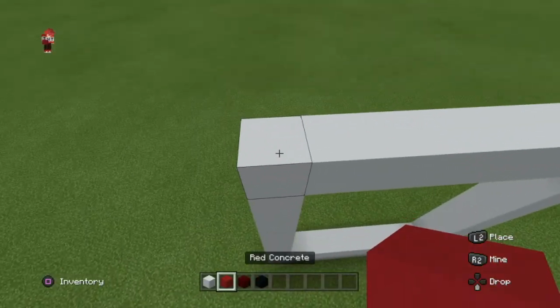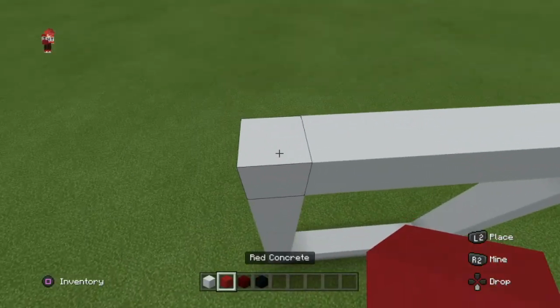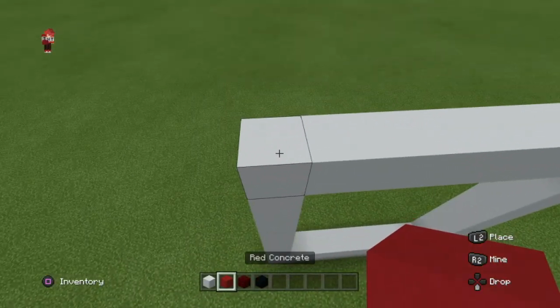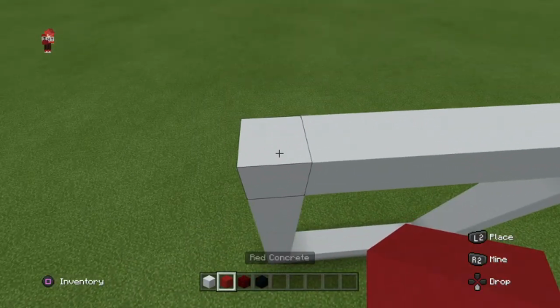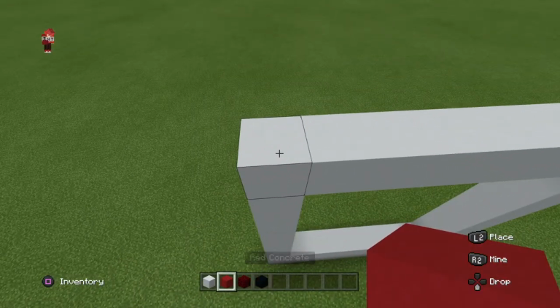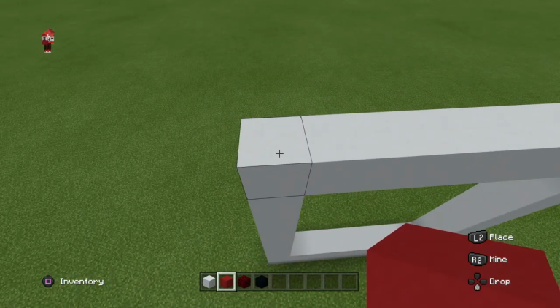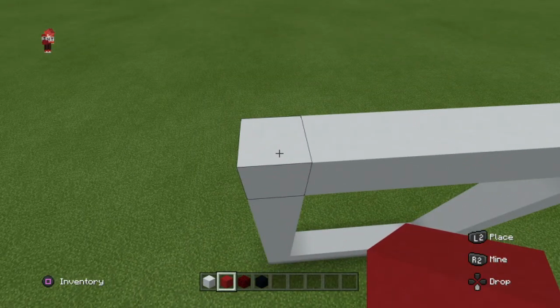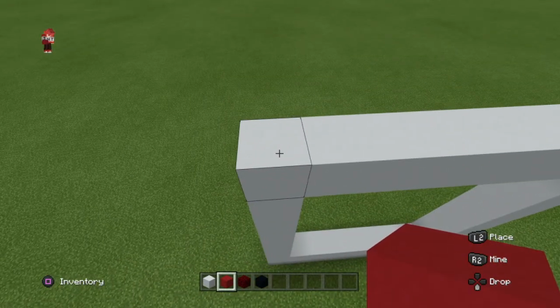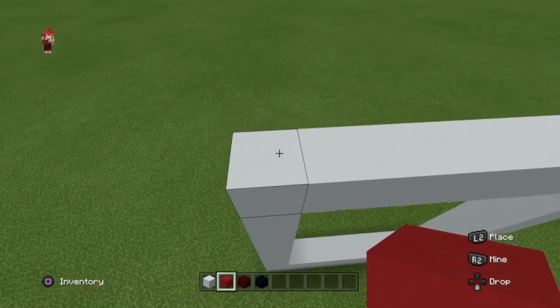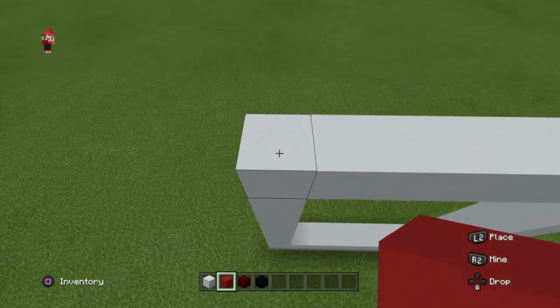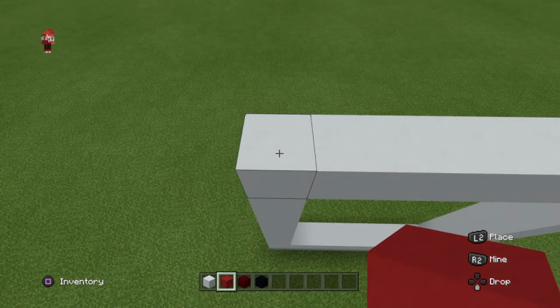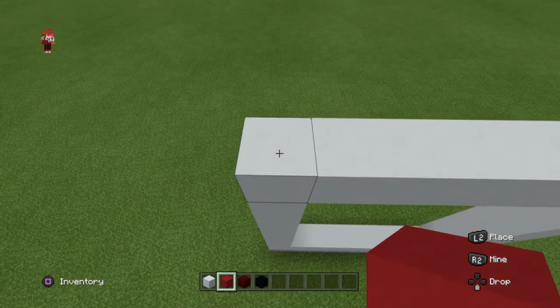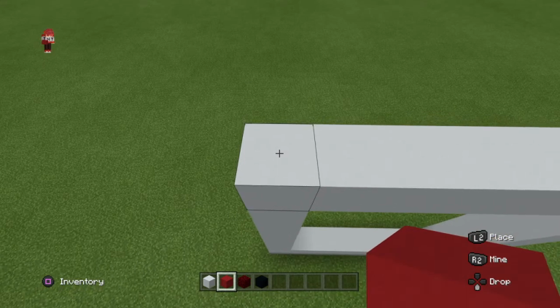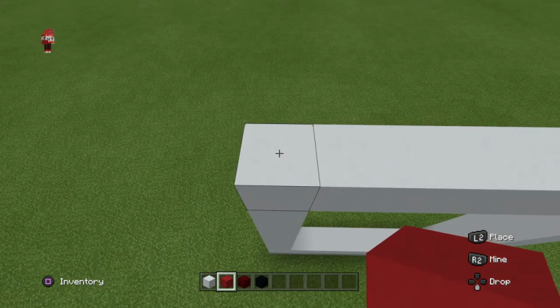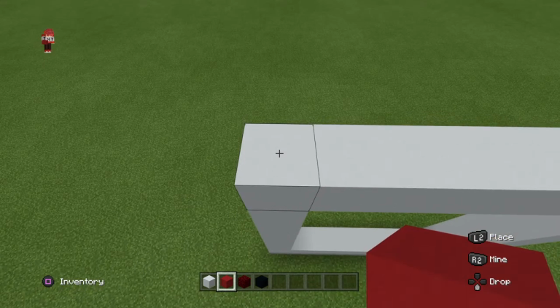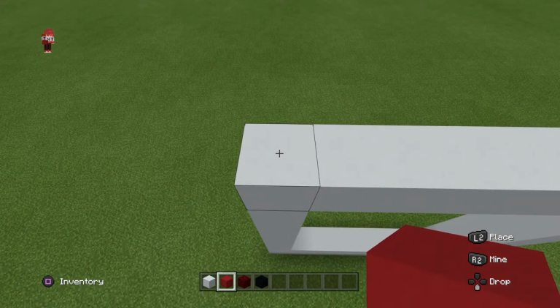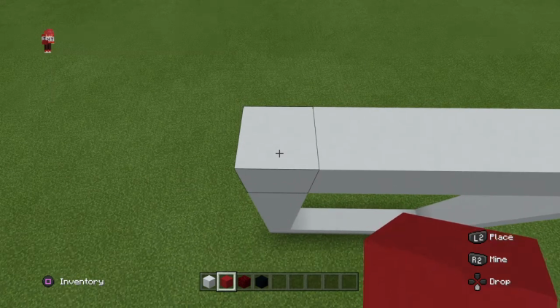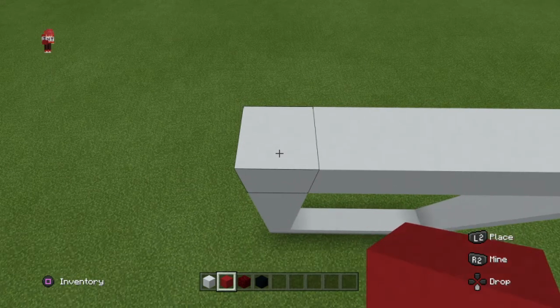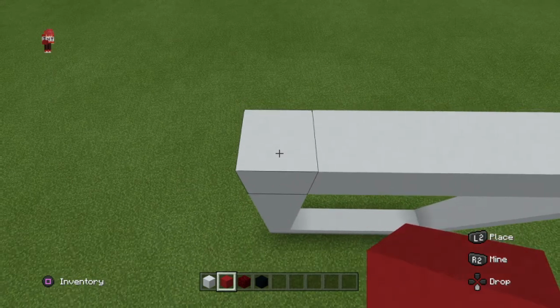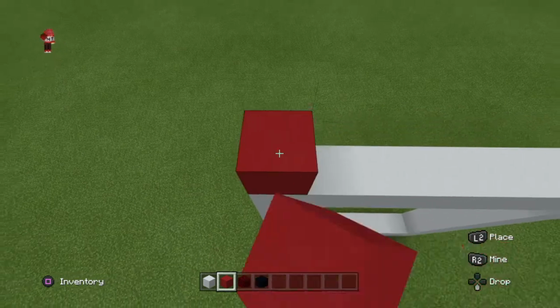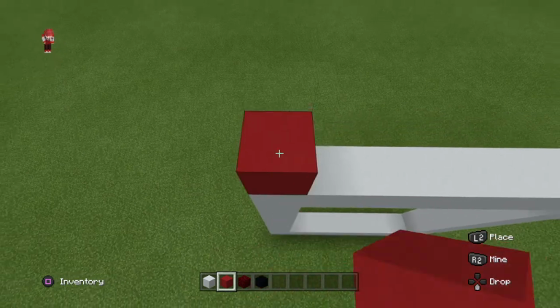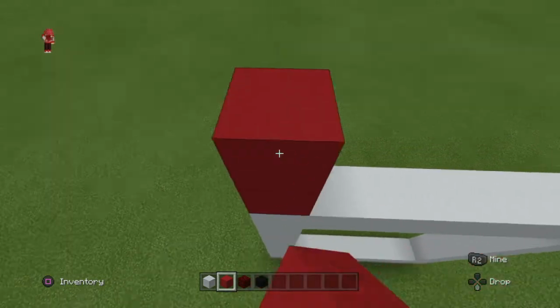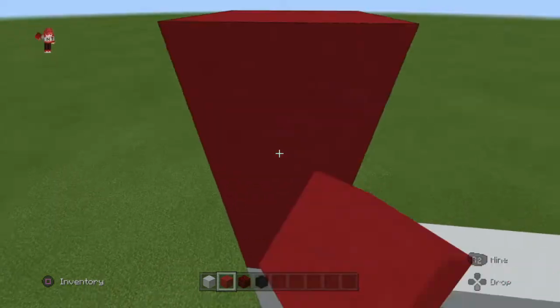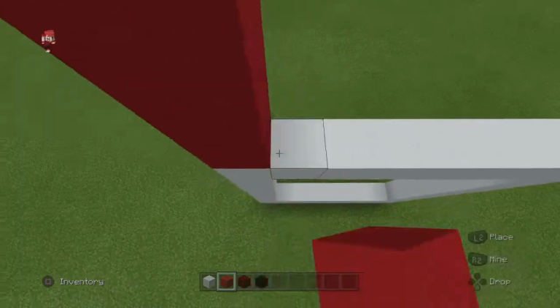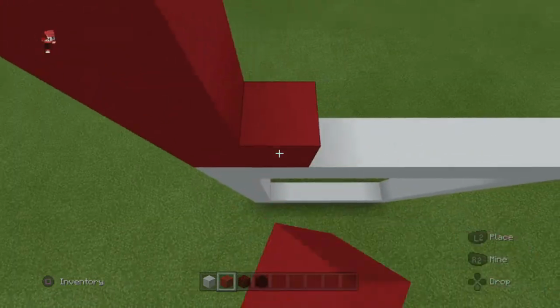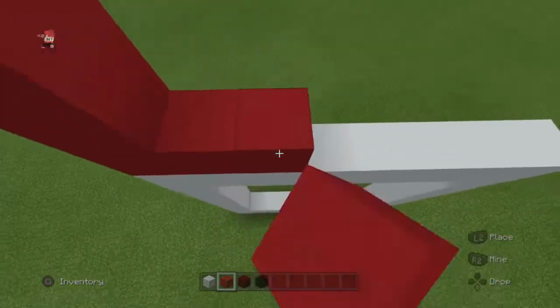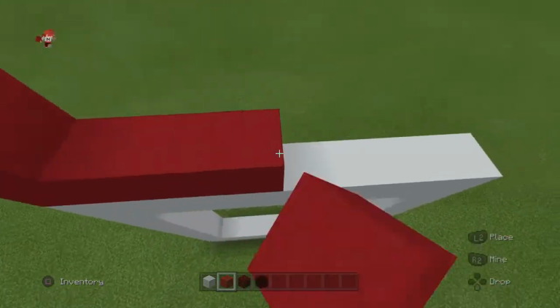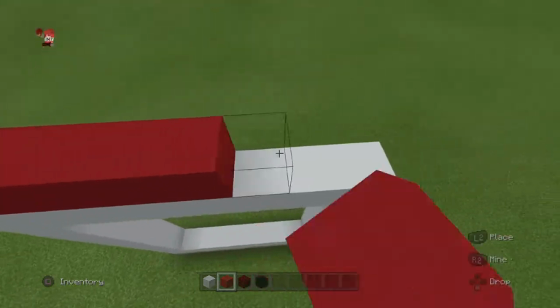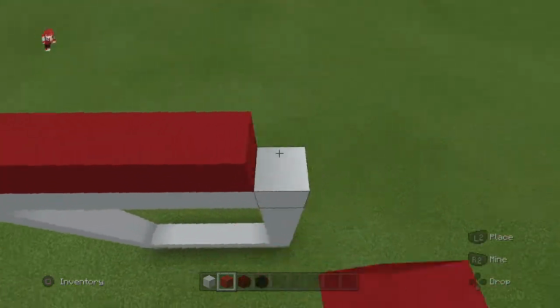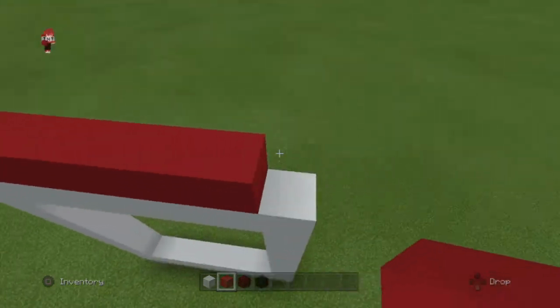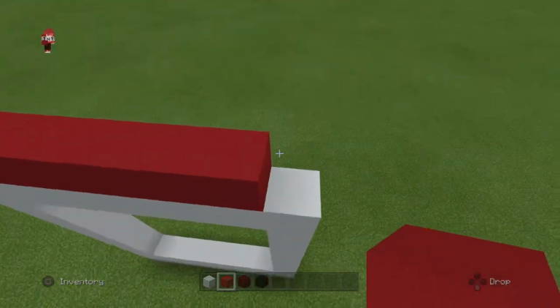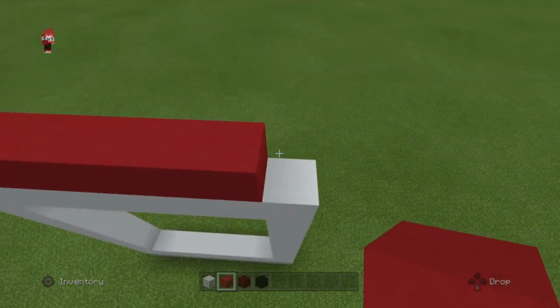And go up three with red concrete. So you should have nine, ten, eleven, twelve - so have red concrete on those top three.